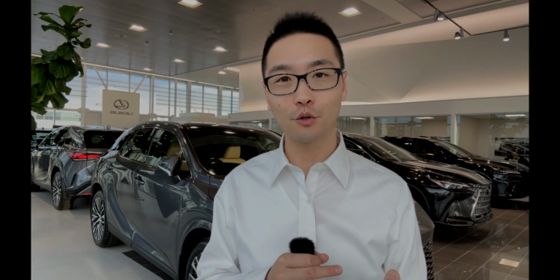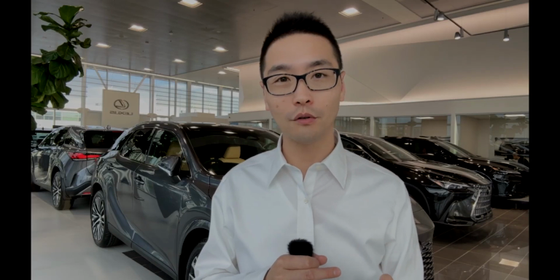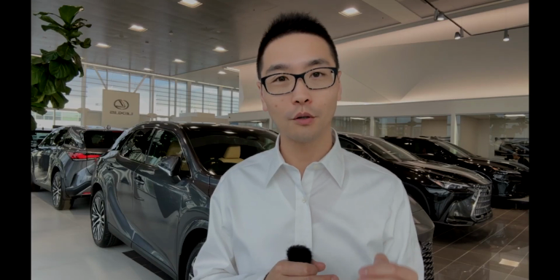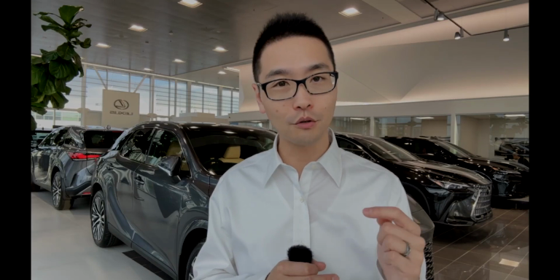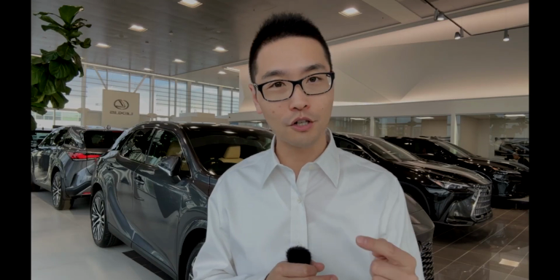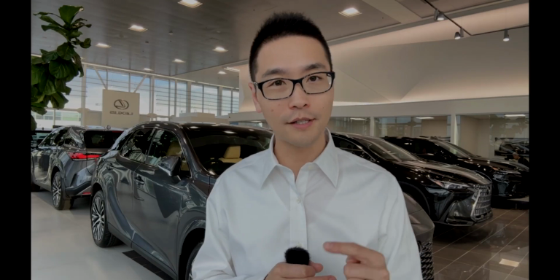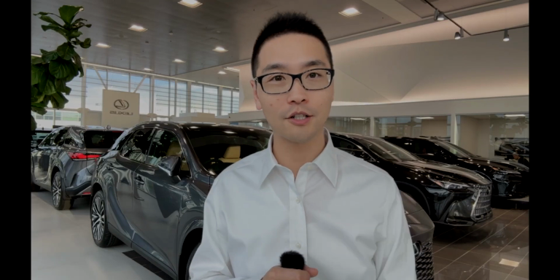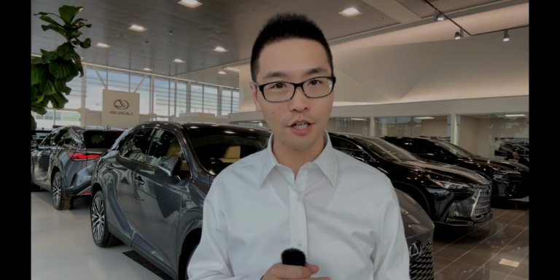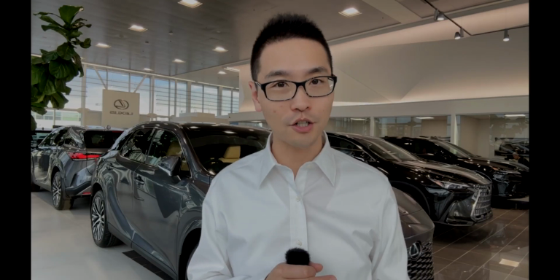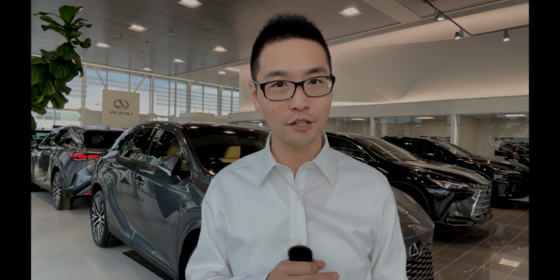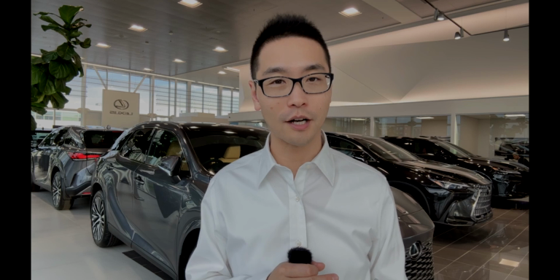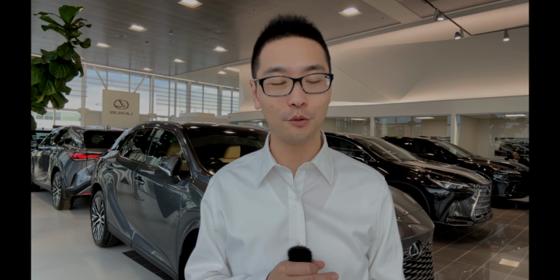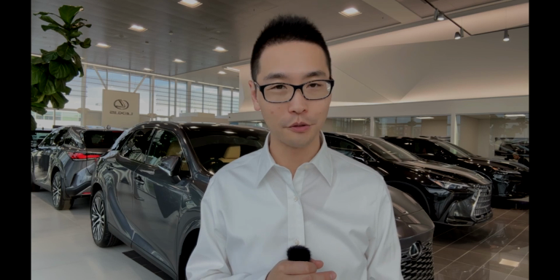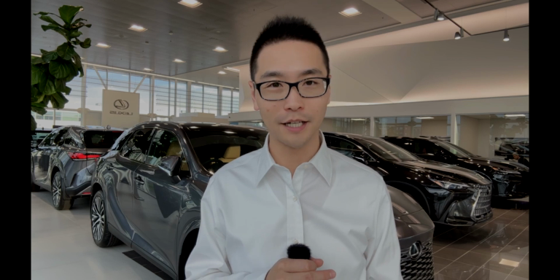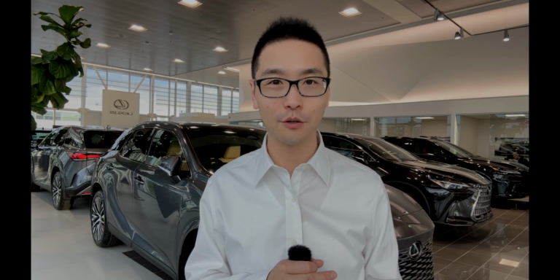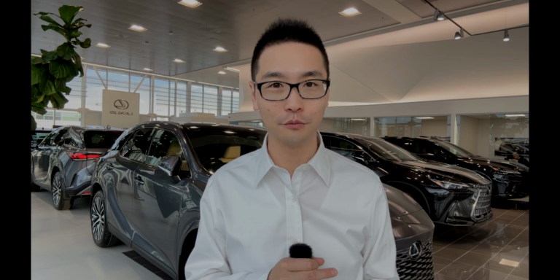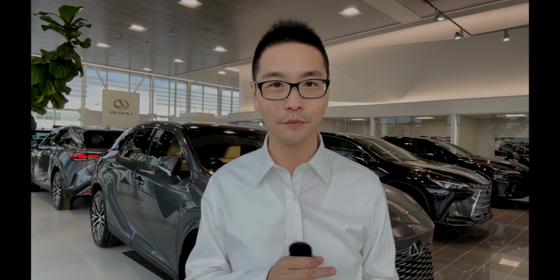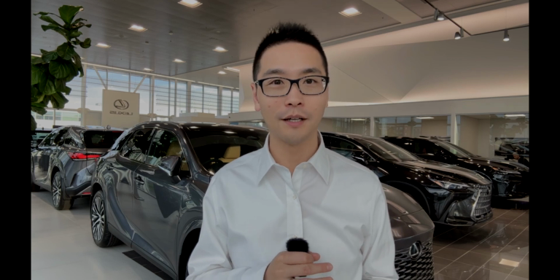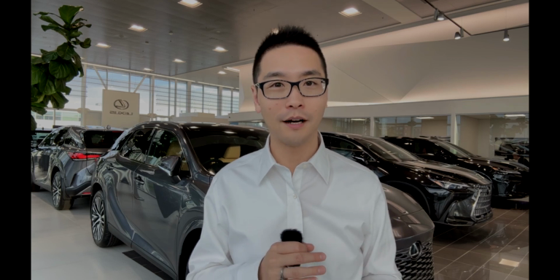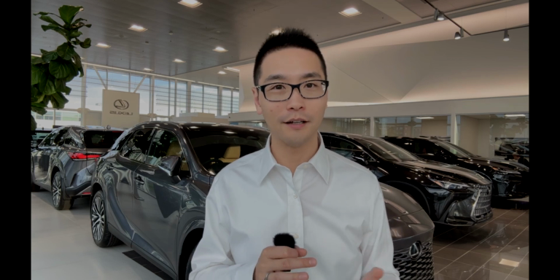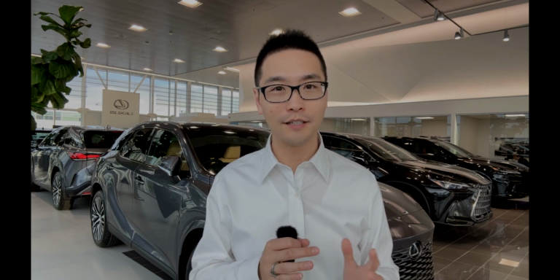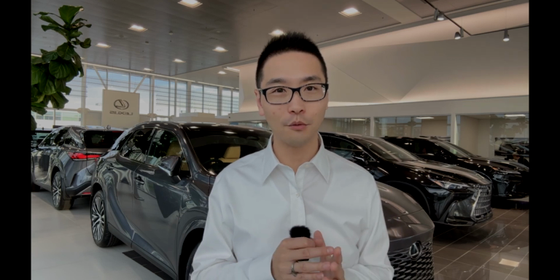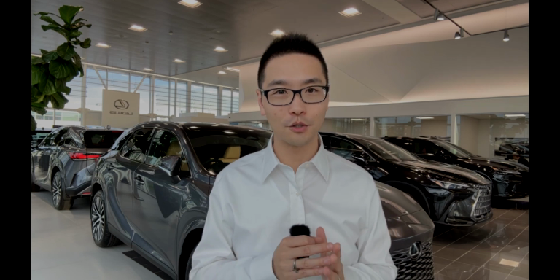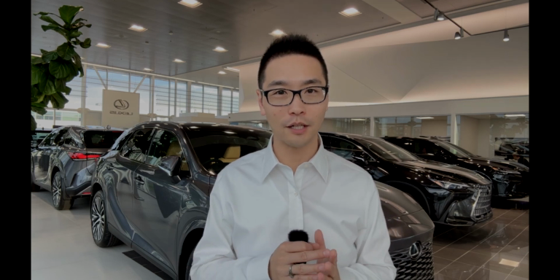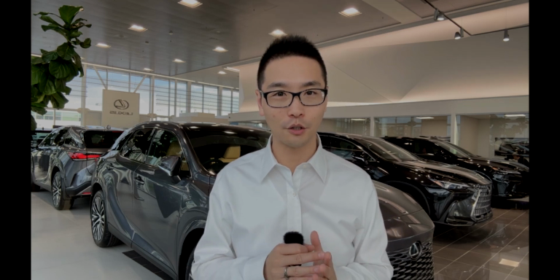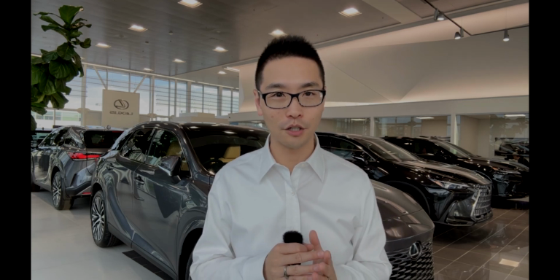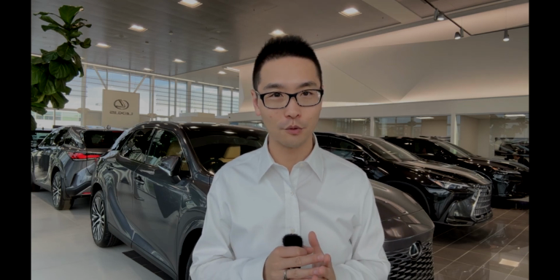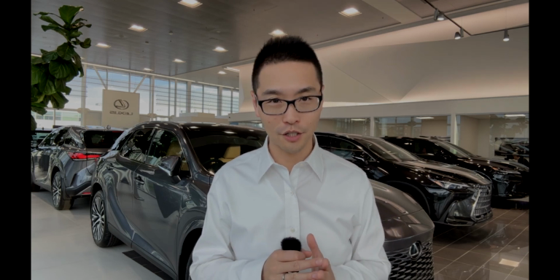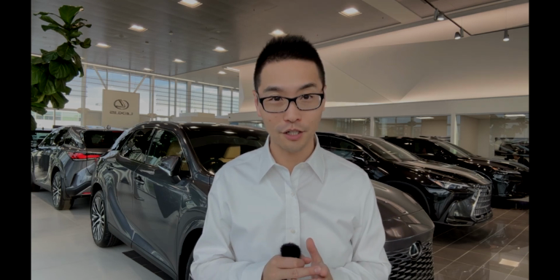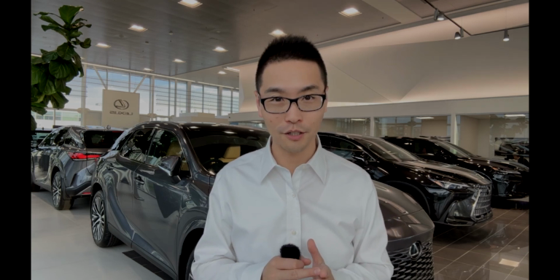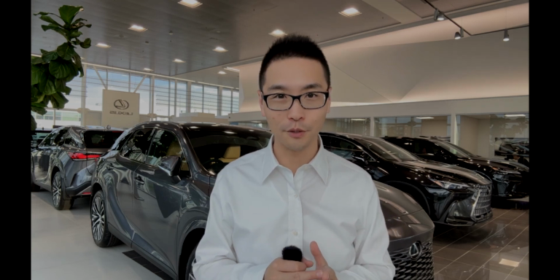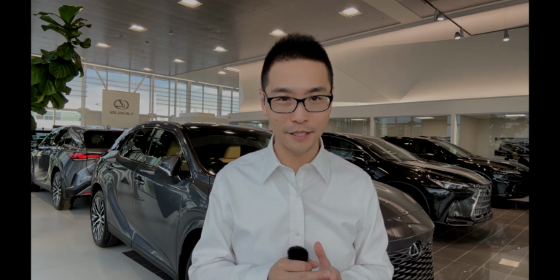Choices are in your hands. That's all for today. Thanks for watching. See you next time.